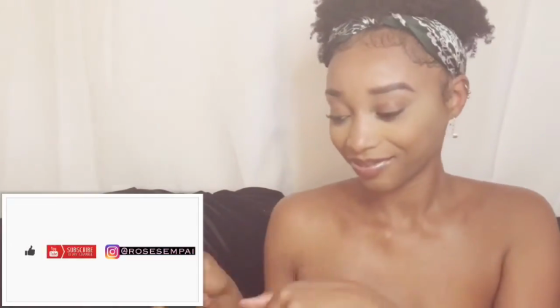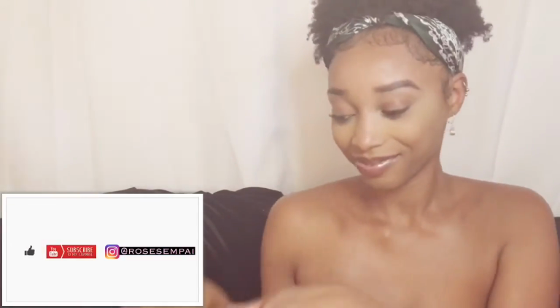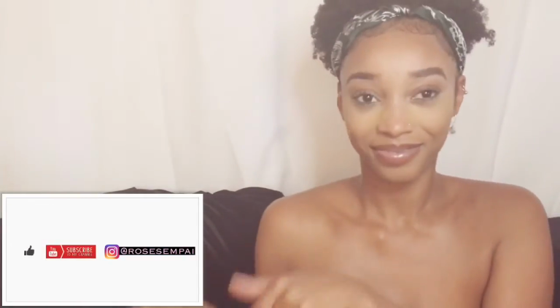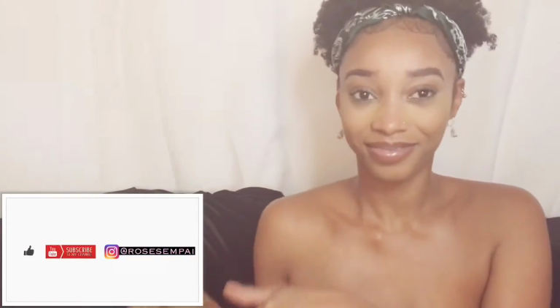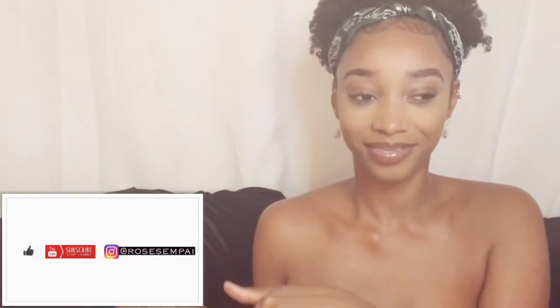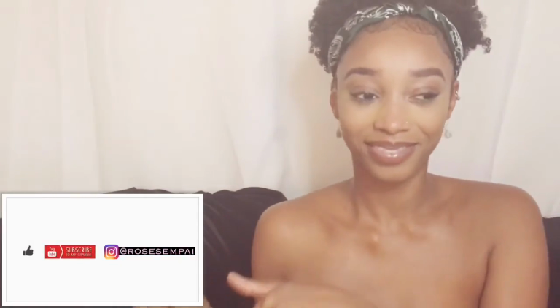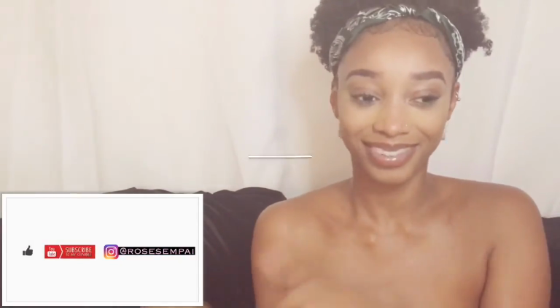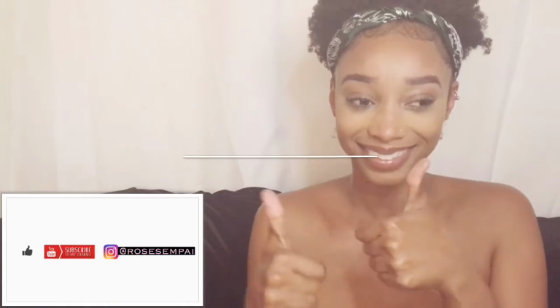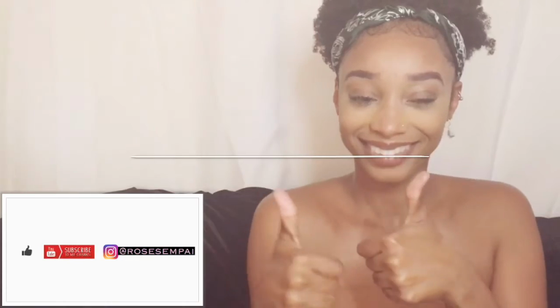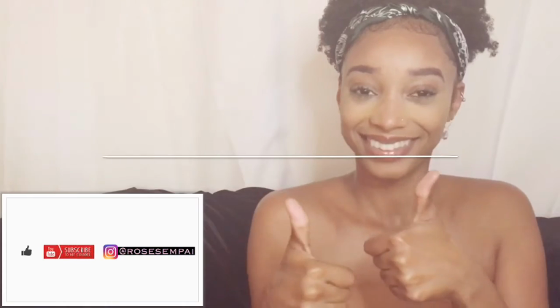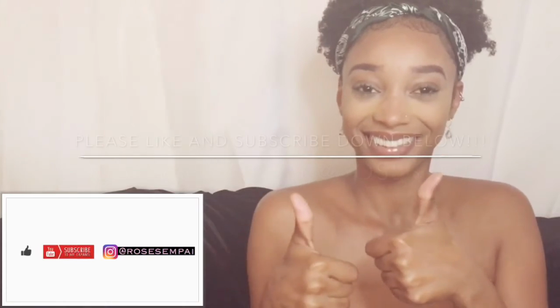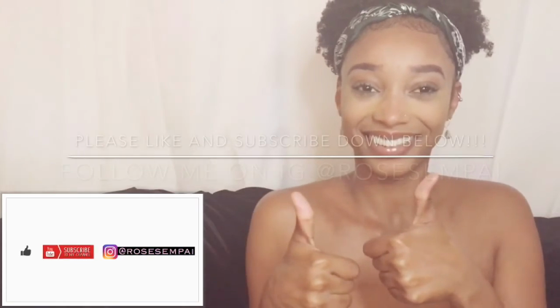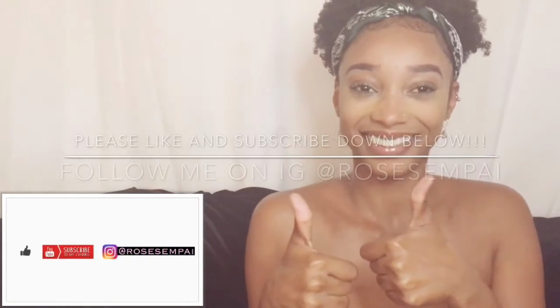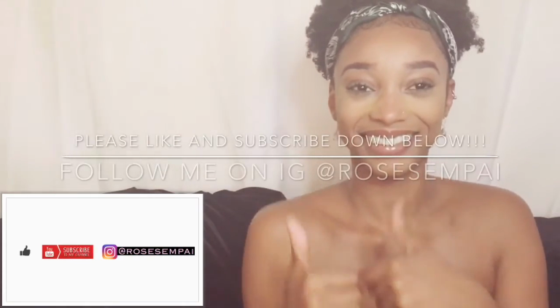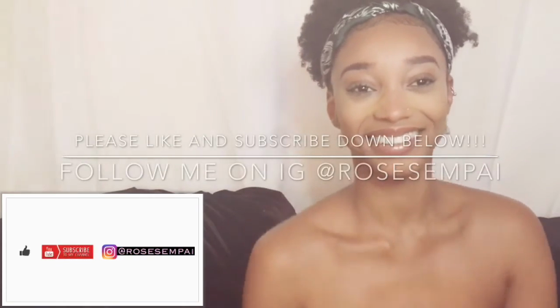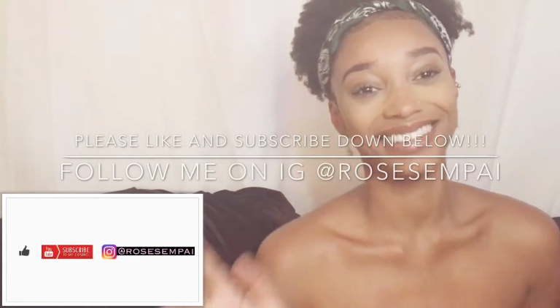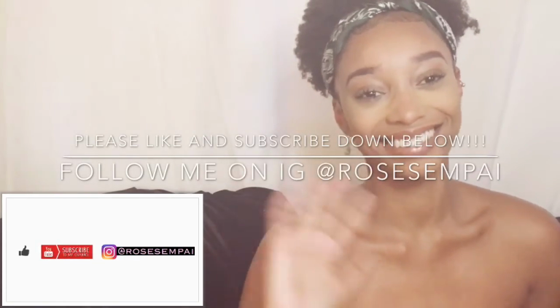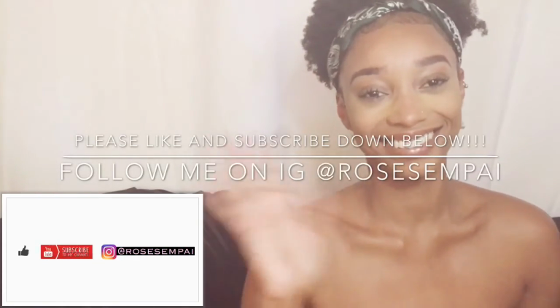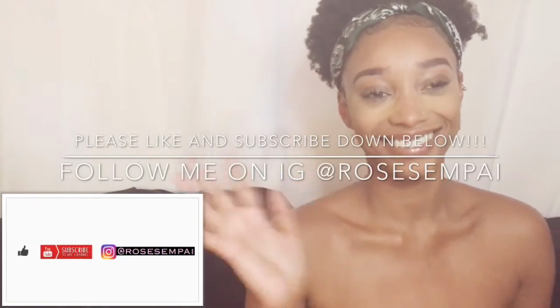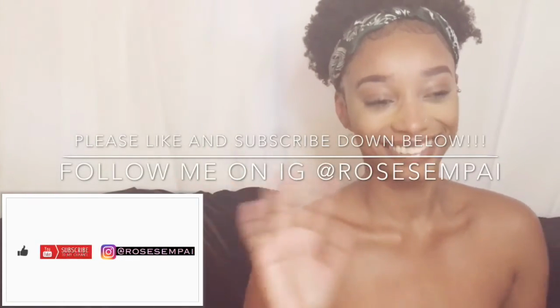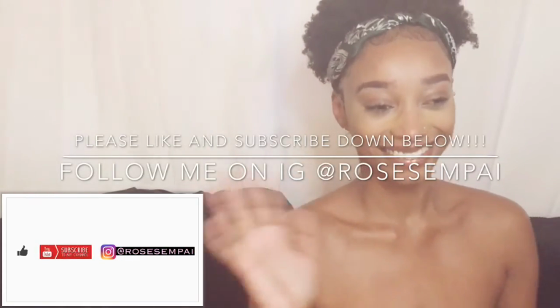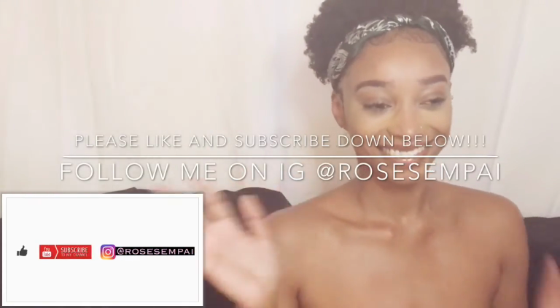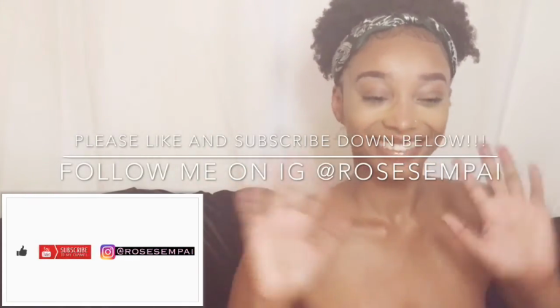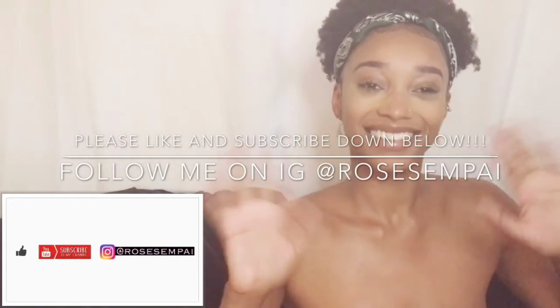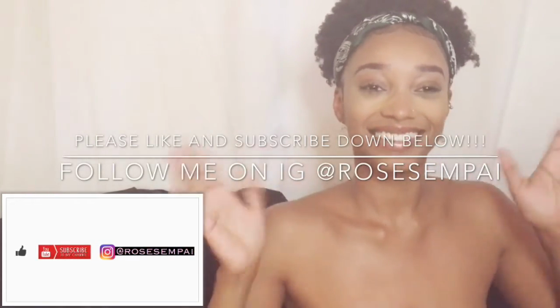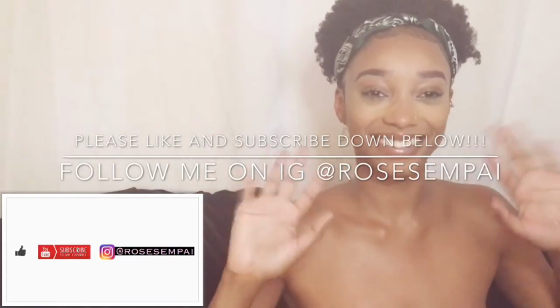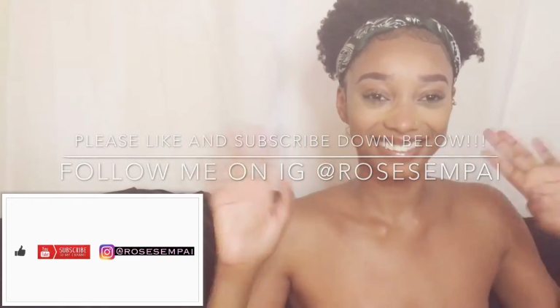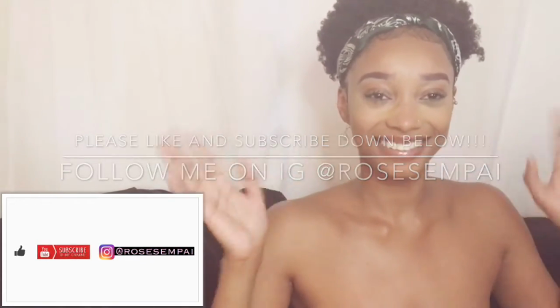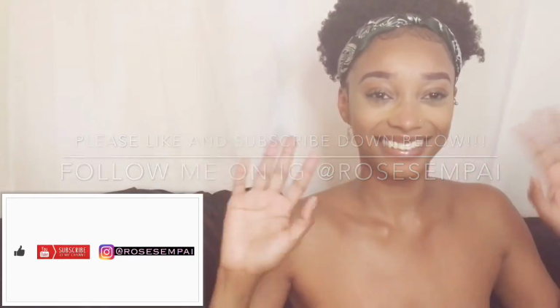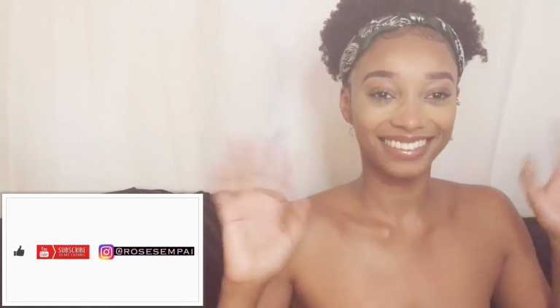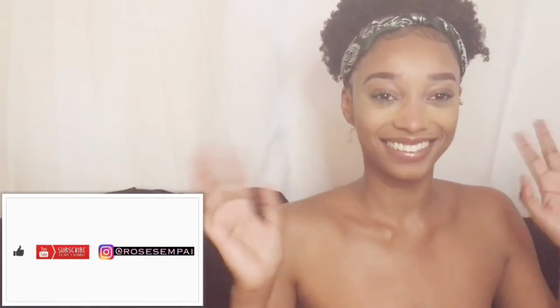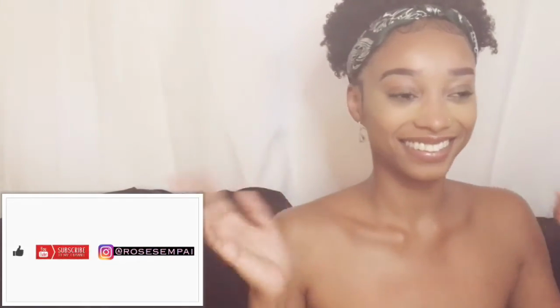I hope you guys enjoyed this video. Please like and subscribe down below. Bye!